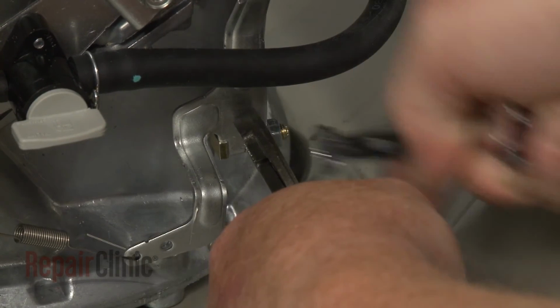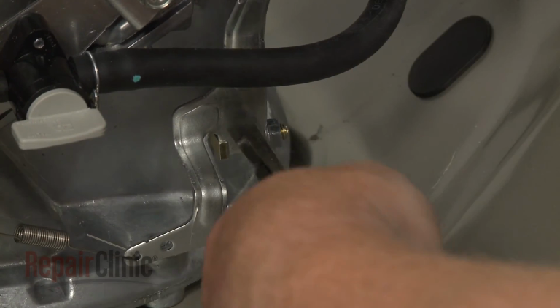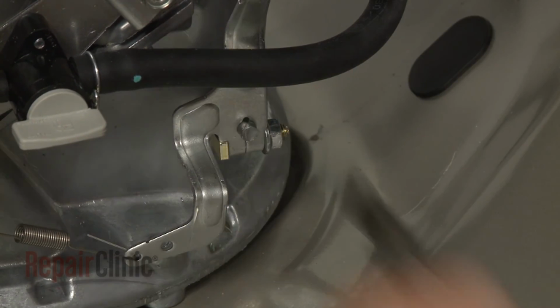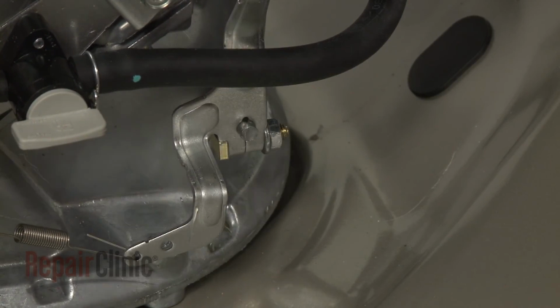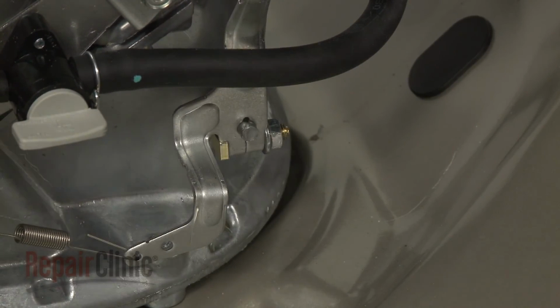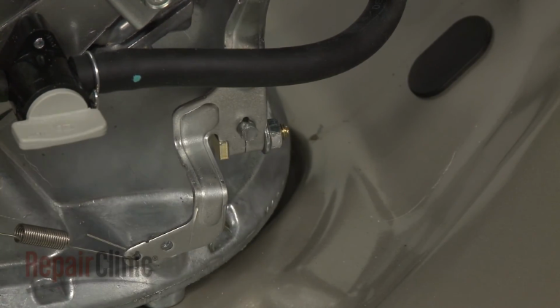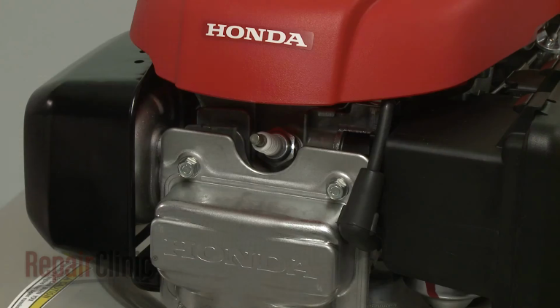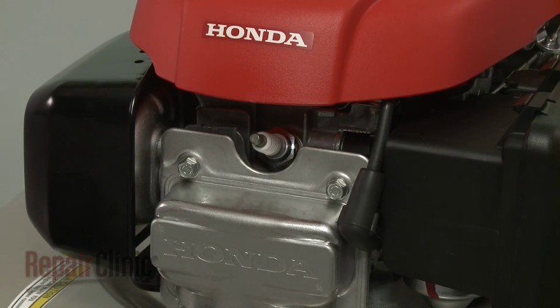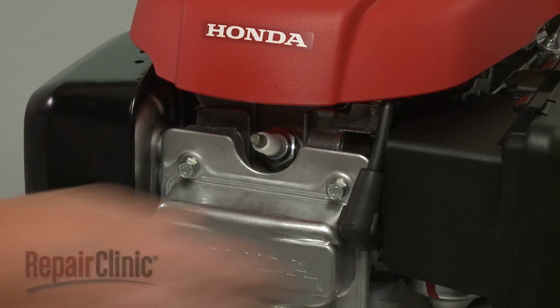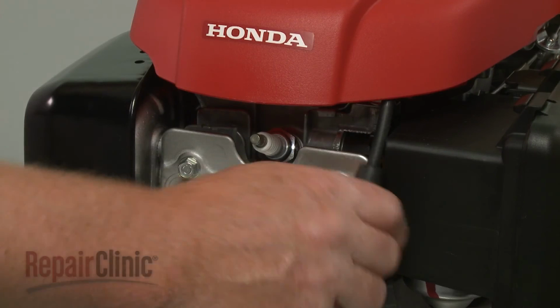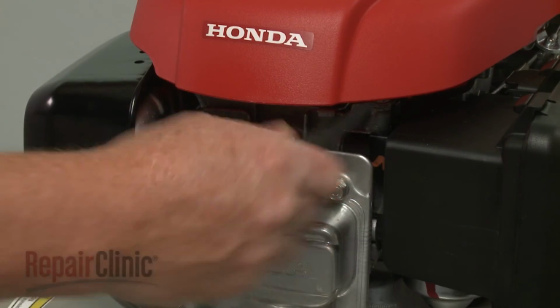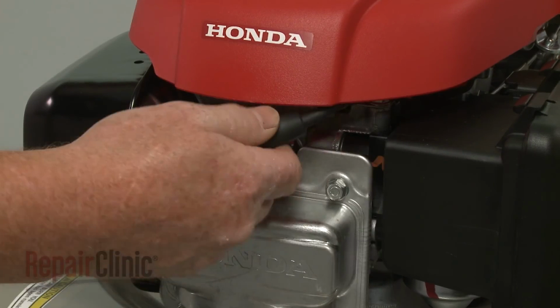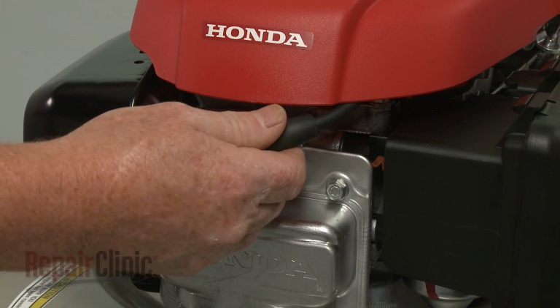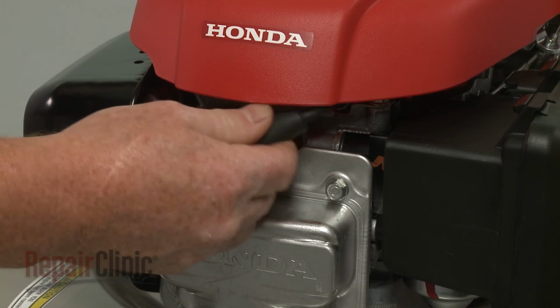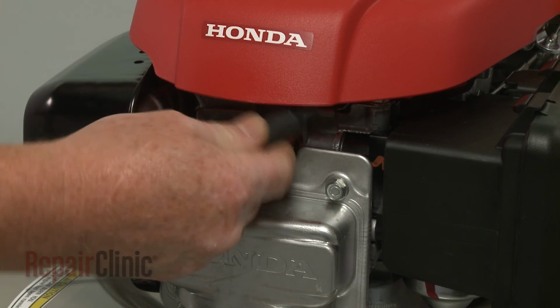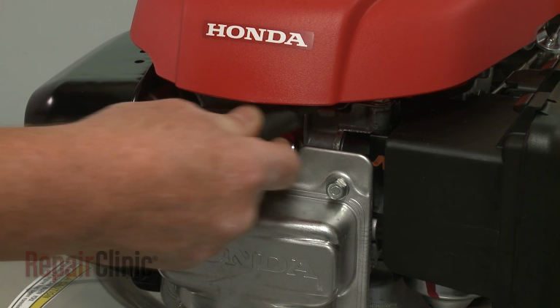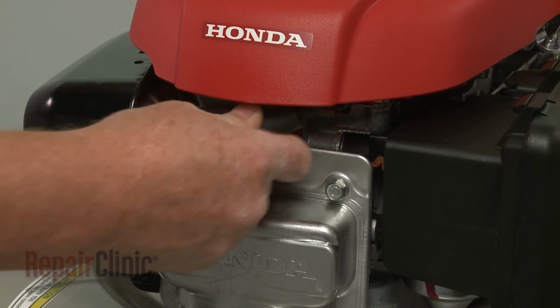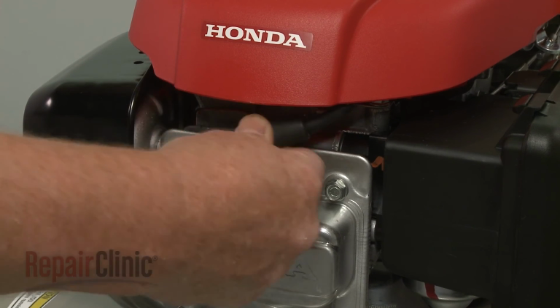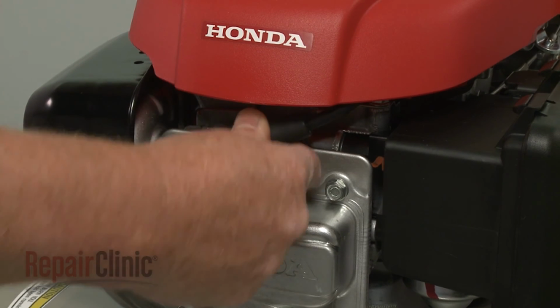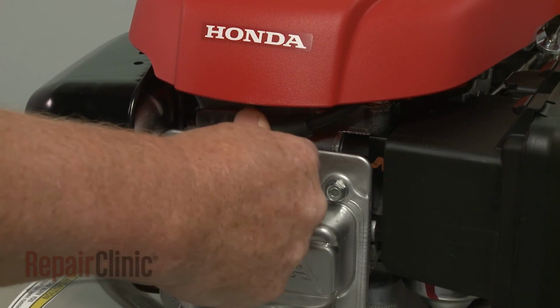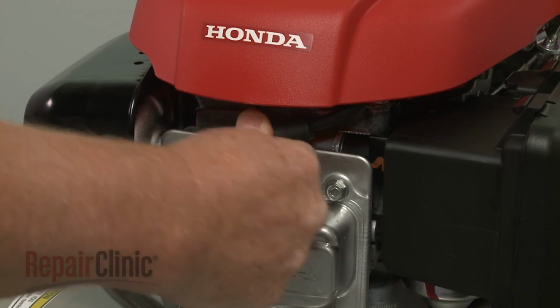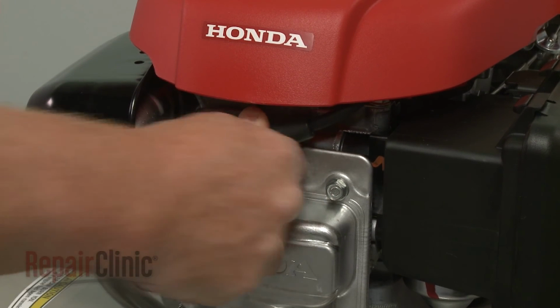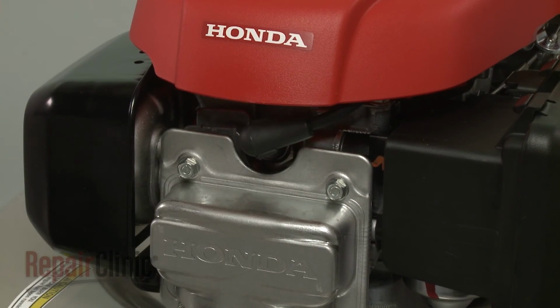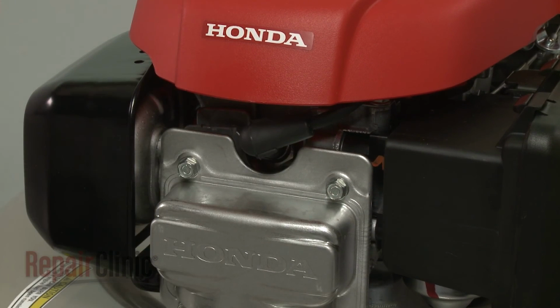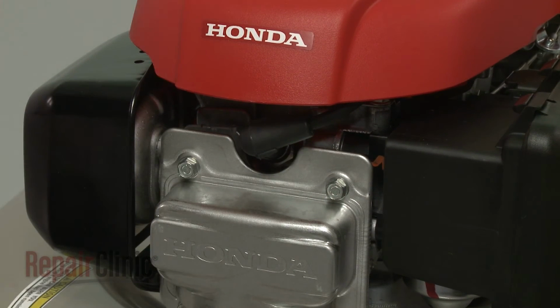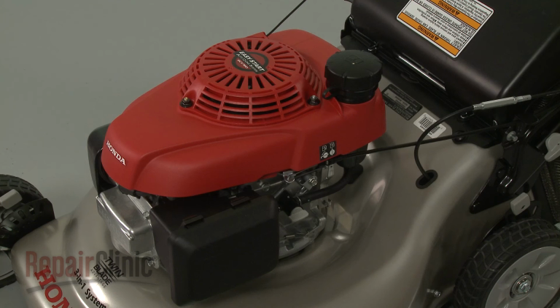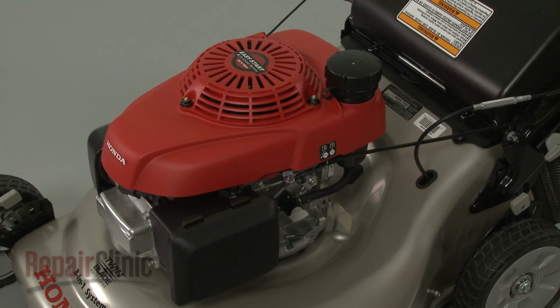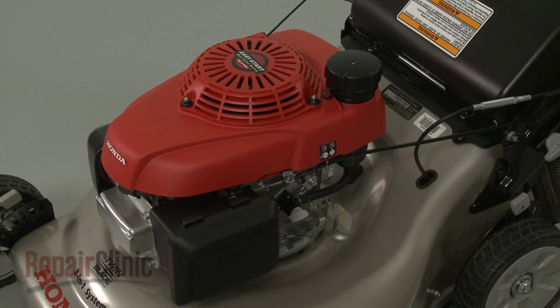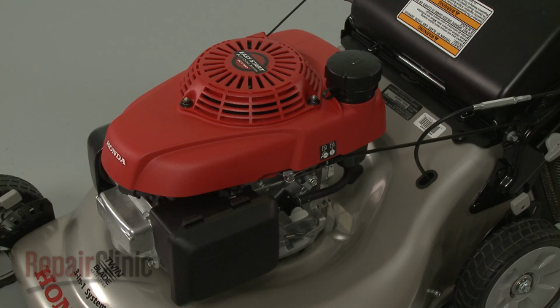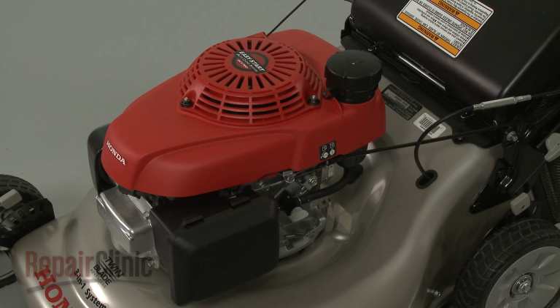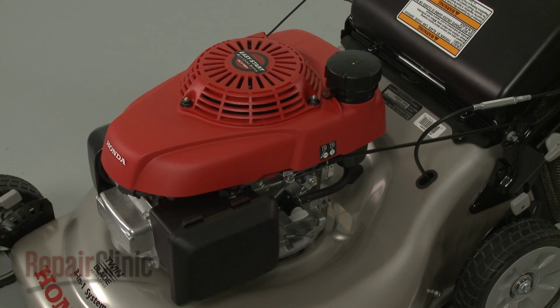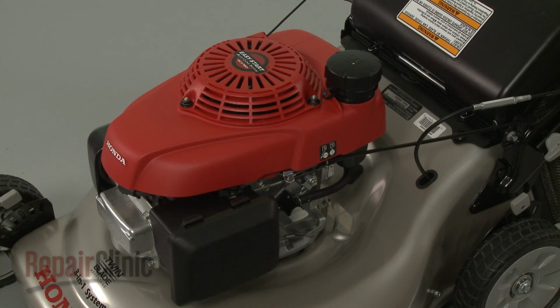With the repair completed, reattach the wire and boot to the spark plug and your engine should be ready for use.